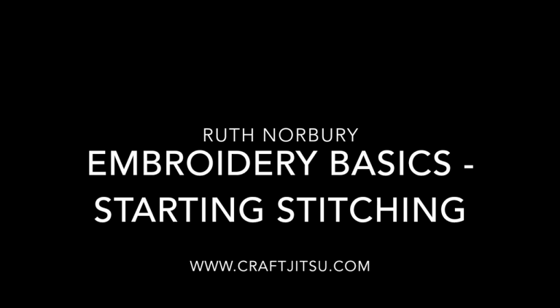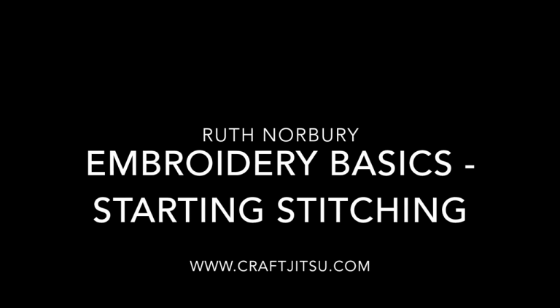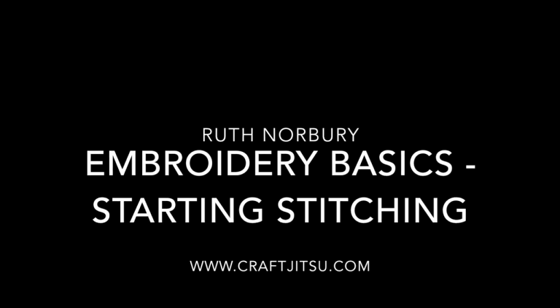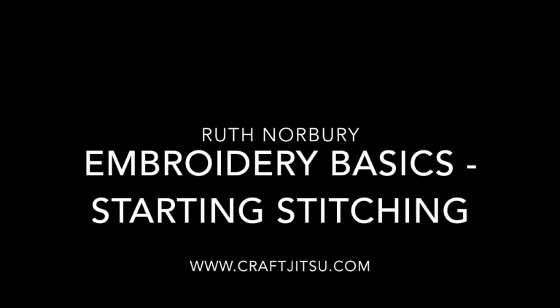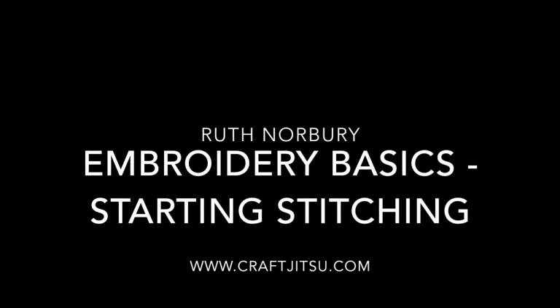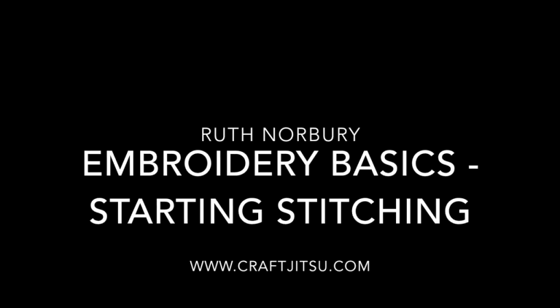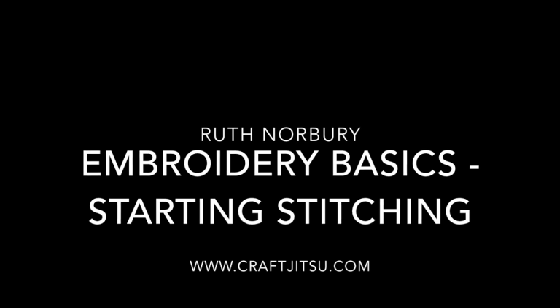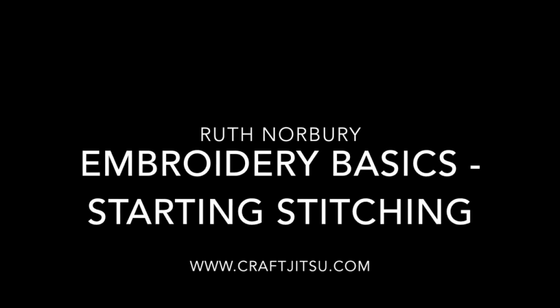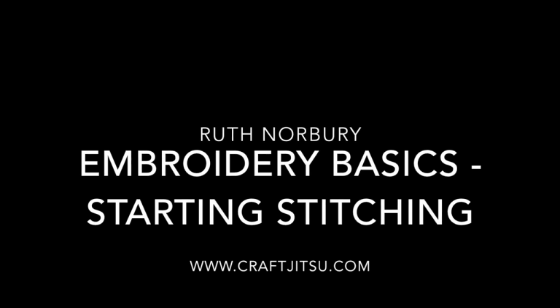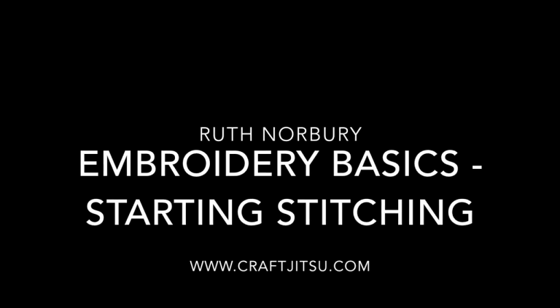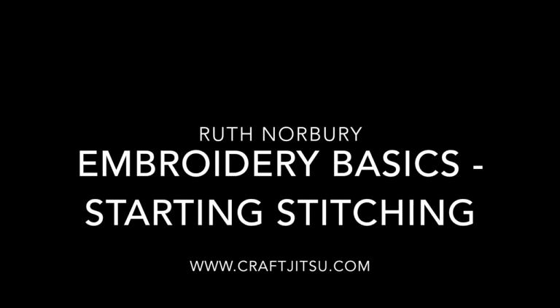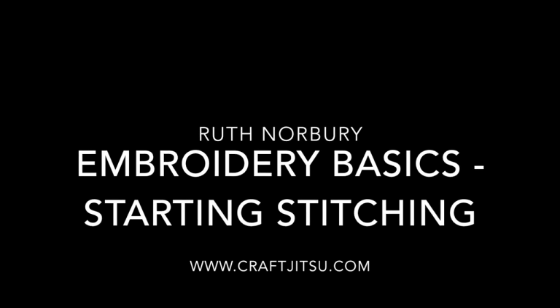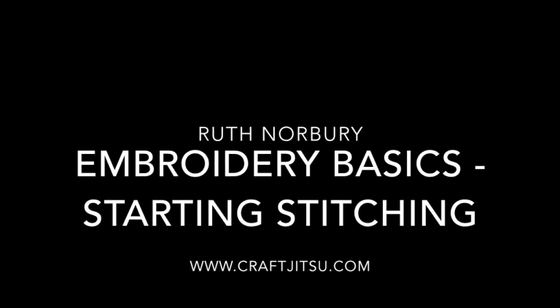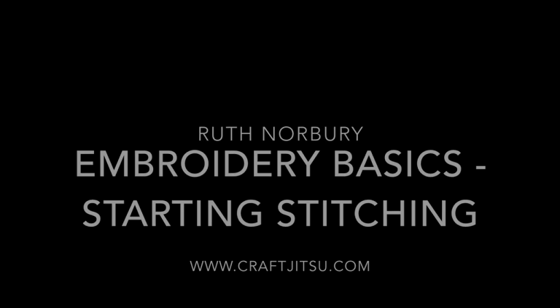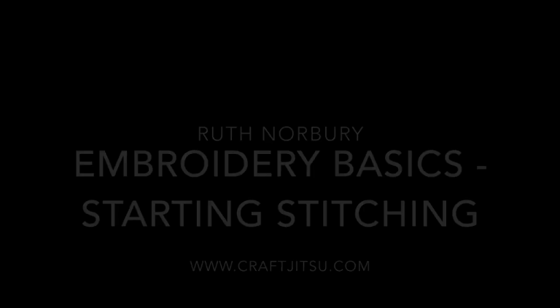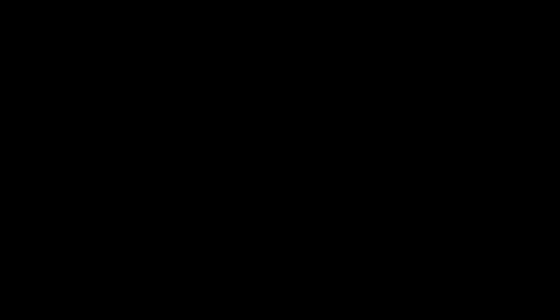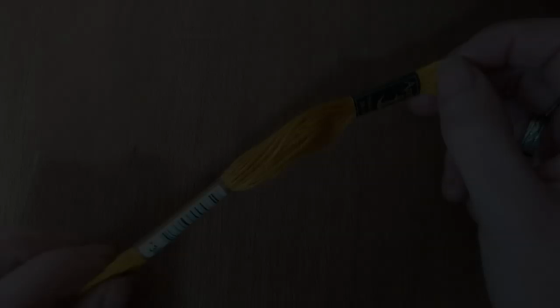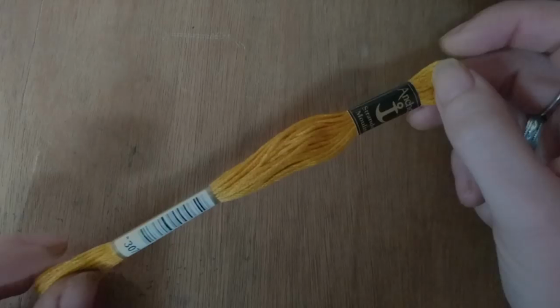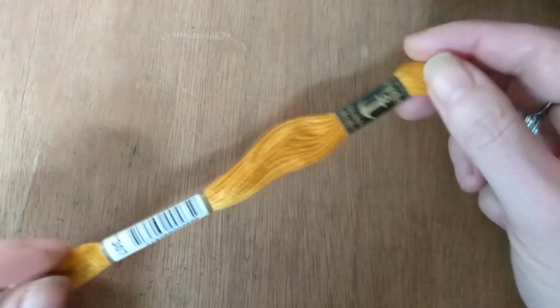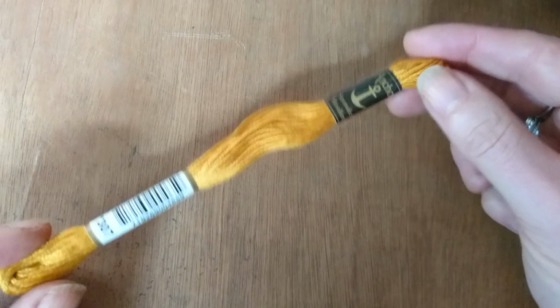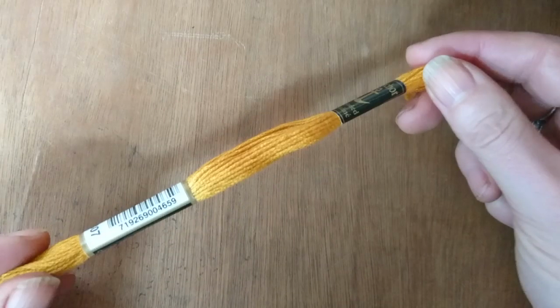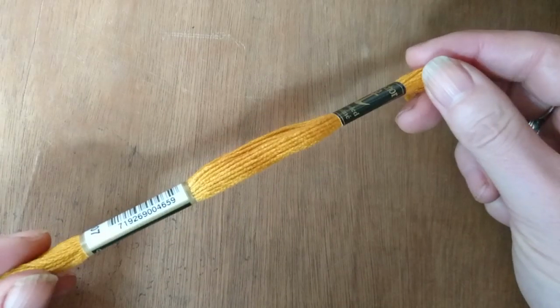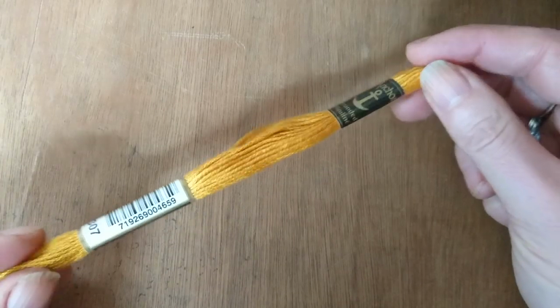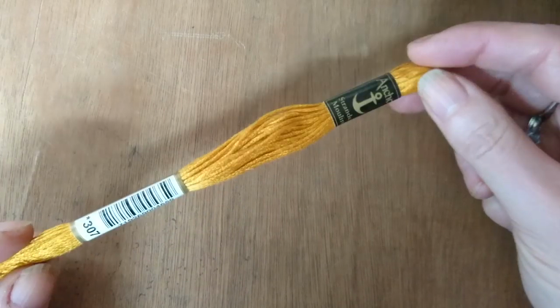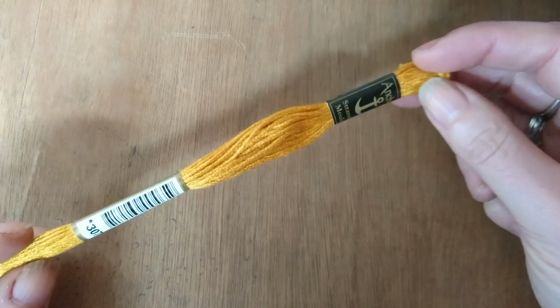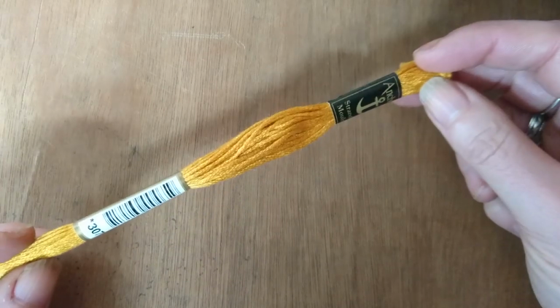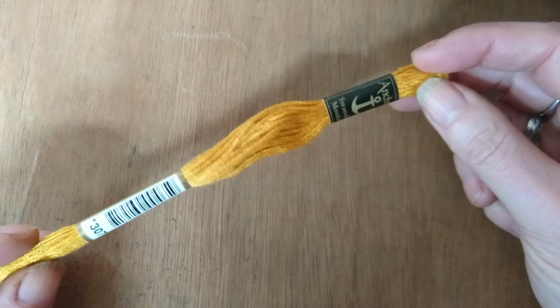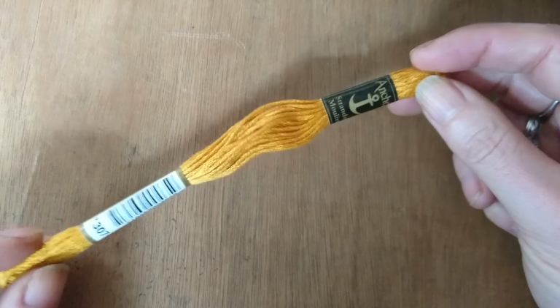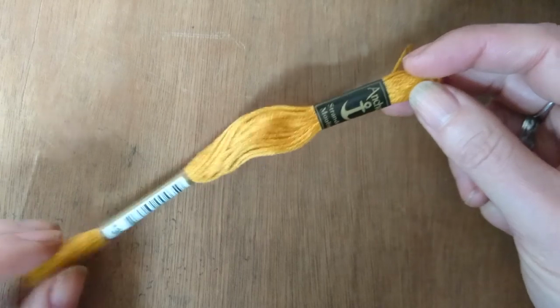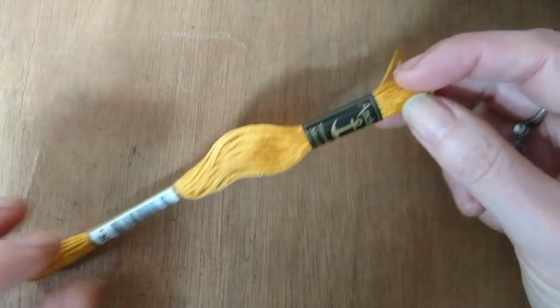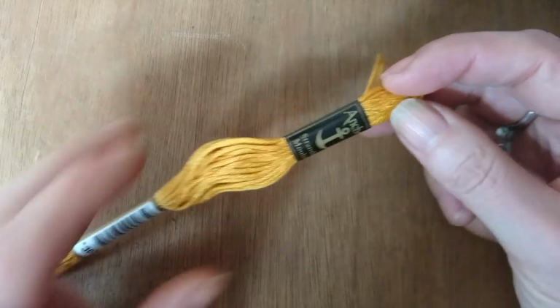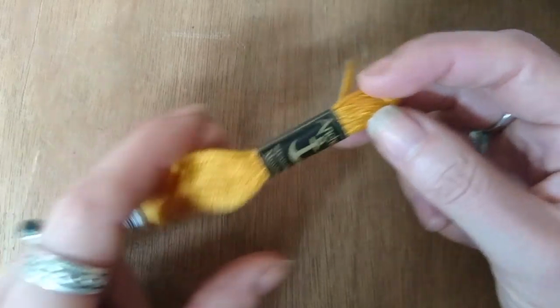Hi there and welcome to Craft Jitsu's Embroidery Basics video. This one's all about things you do when you start stitching.